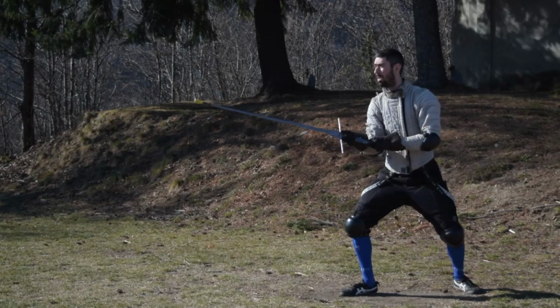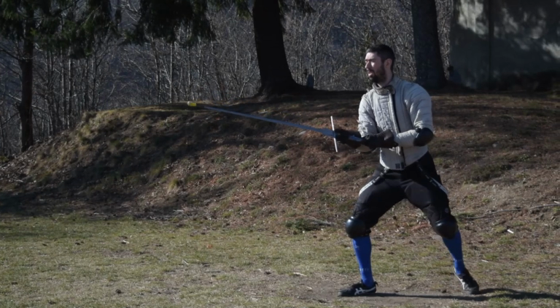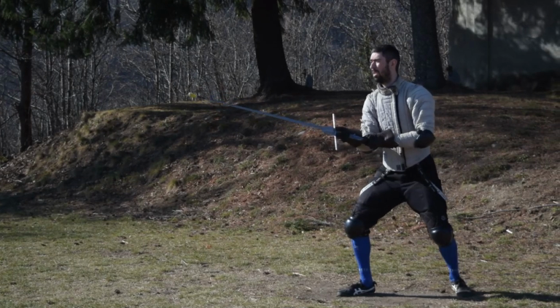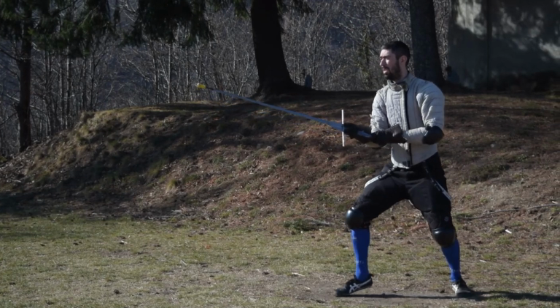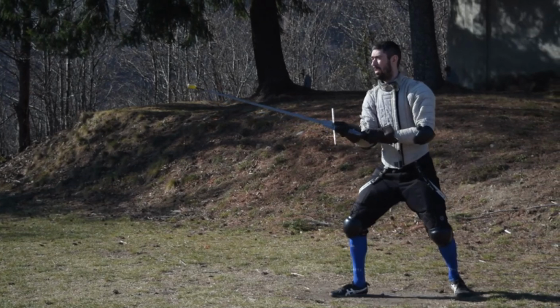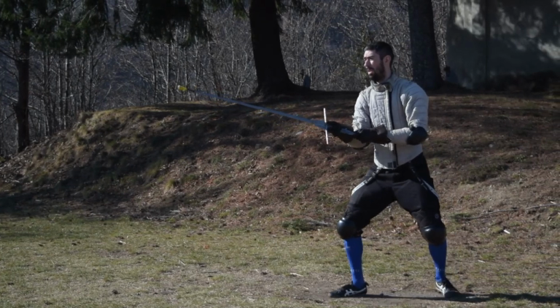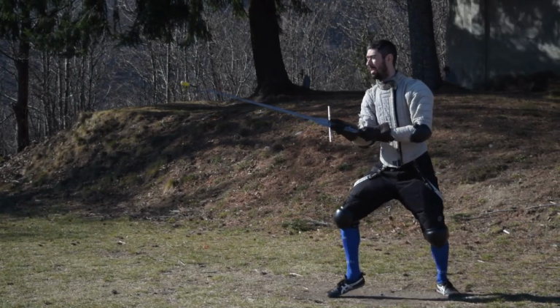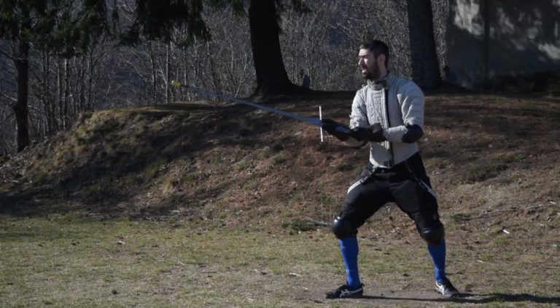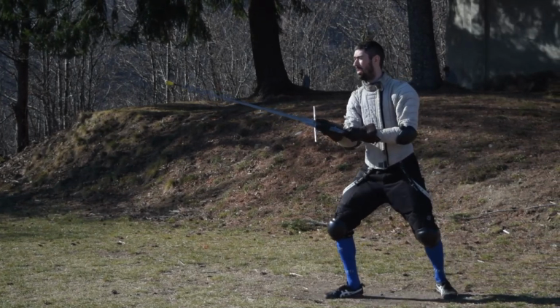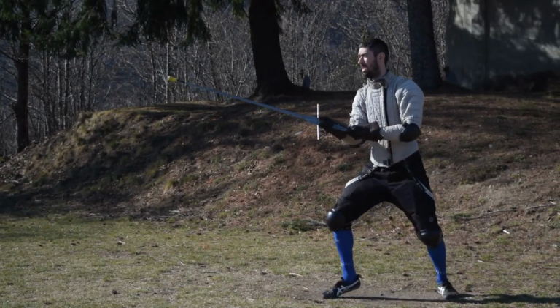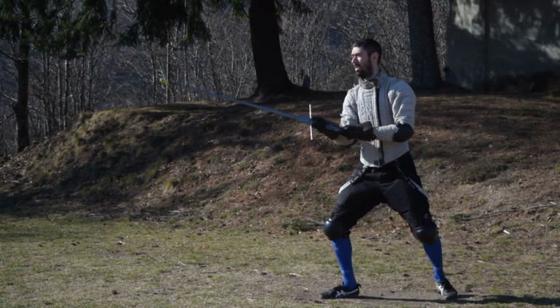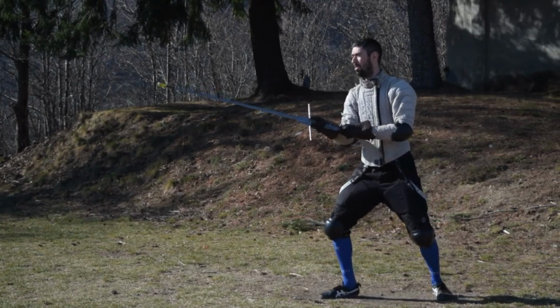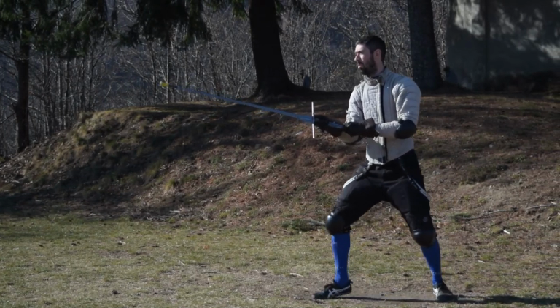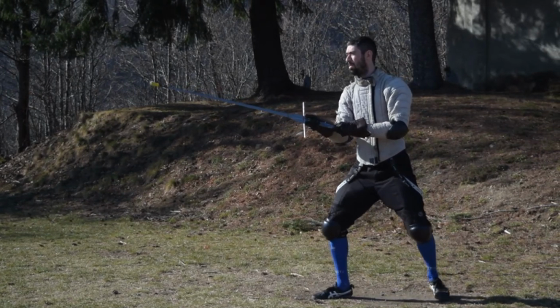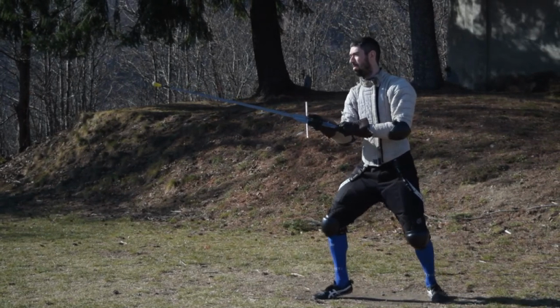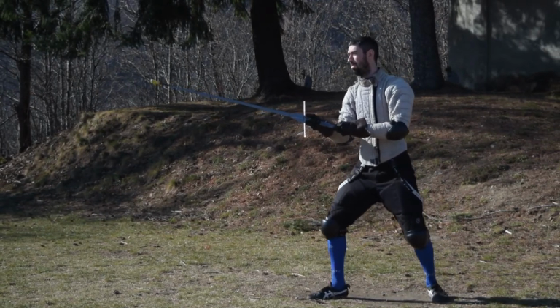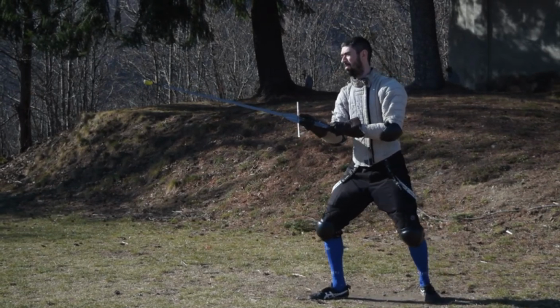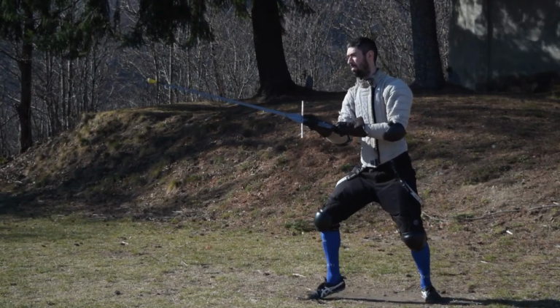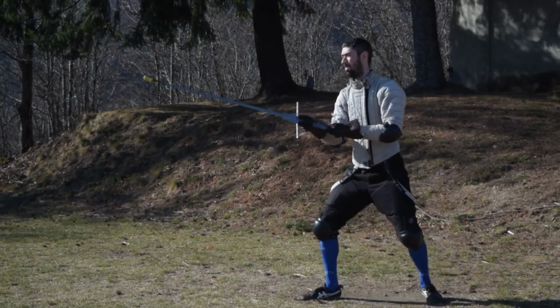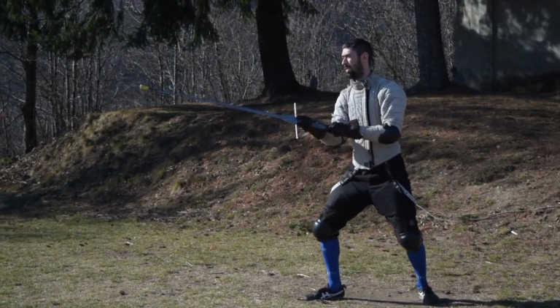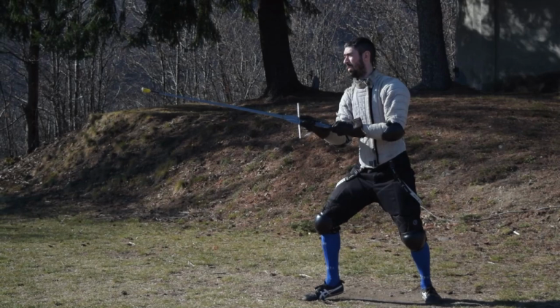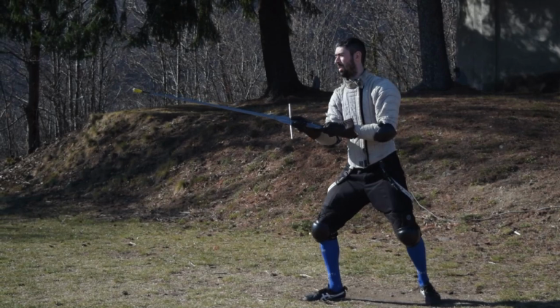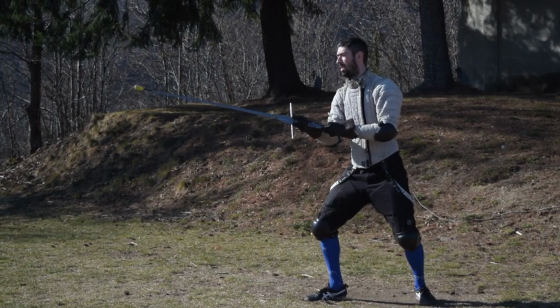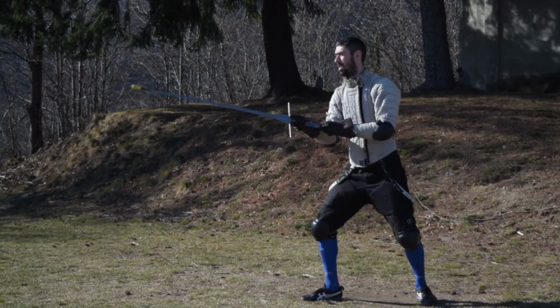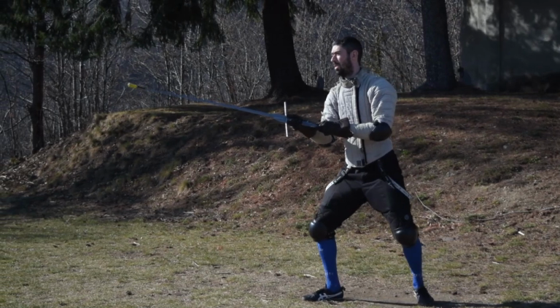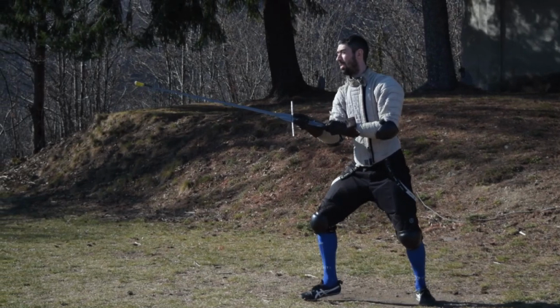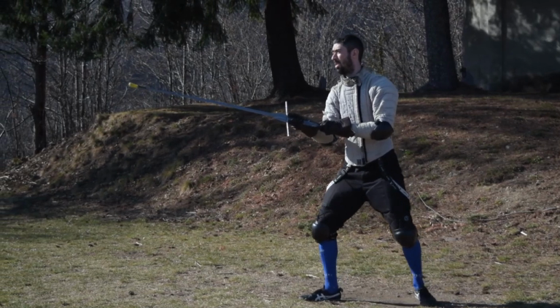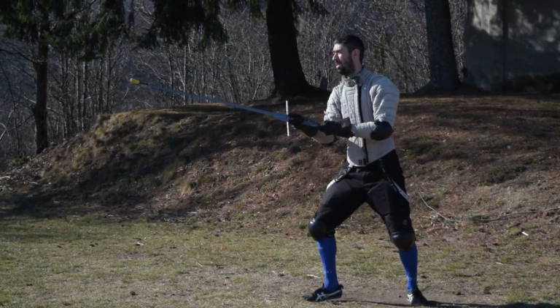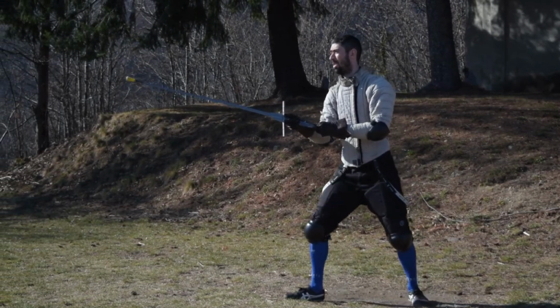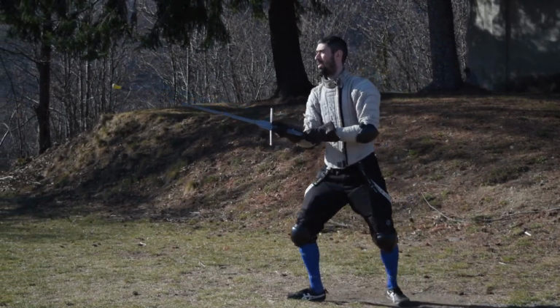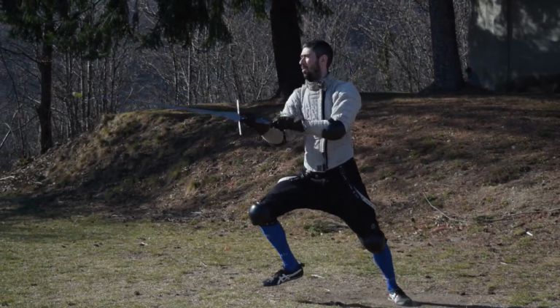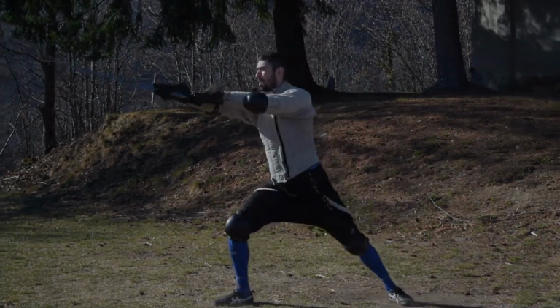Footwork! People keep saying that footwork is incredibly important in fencing, and well, they are right.